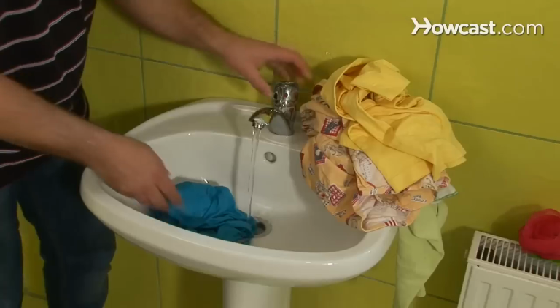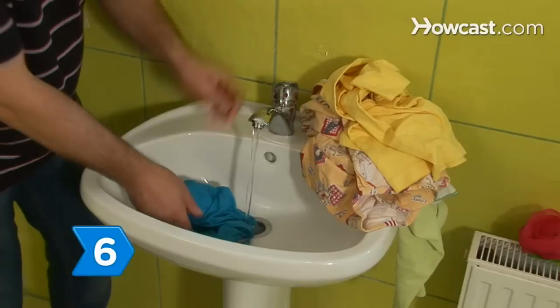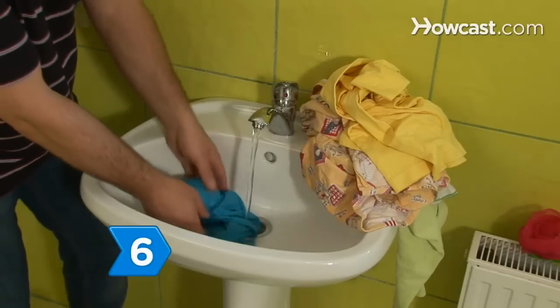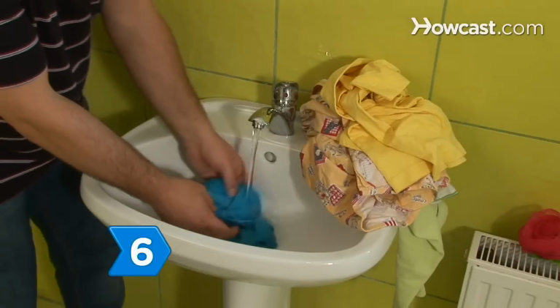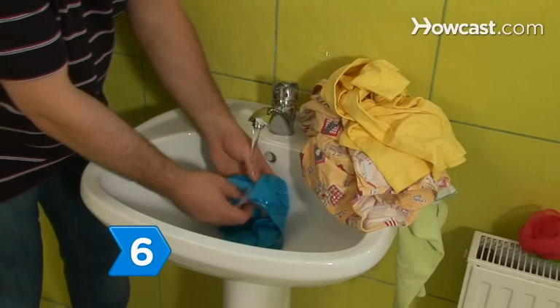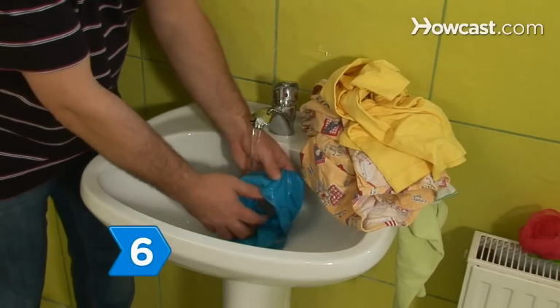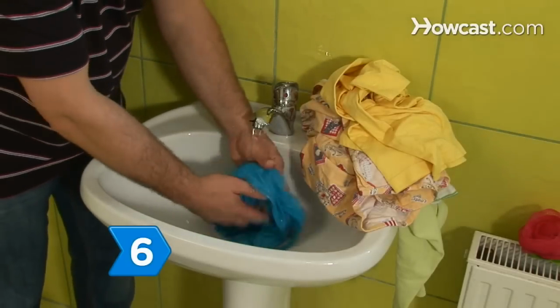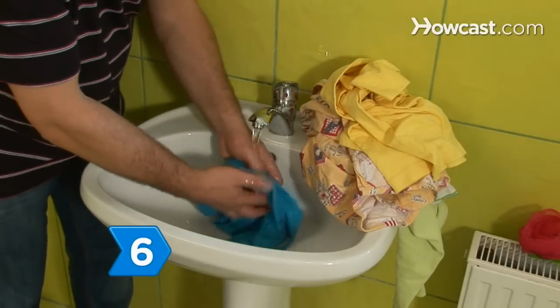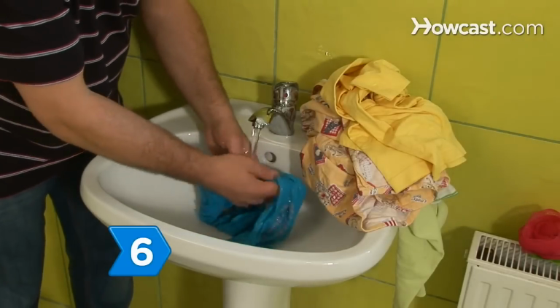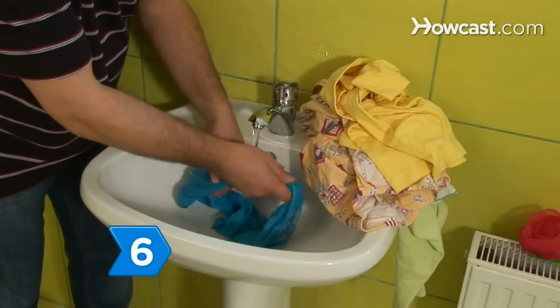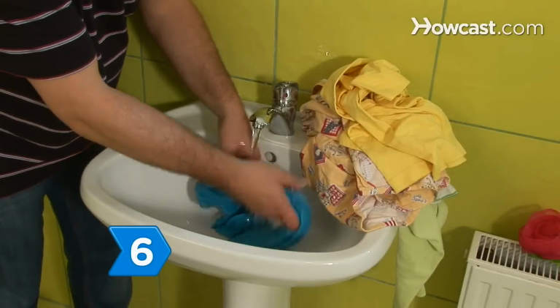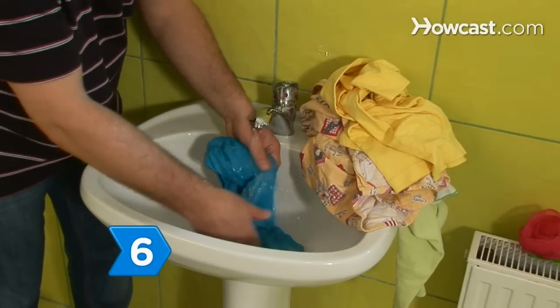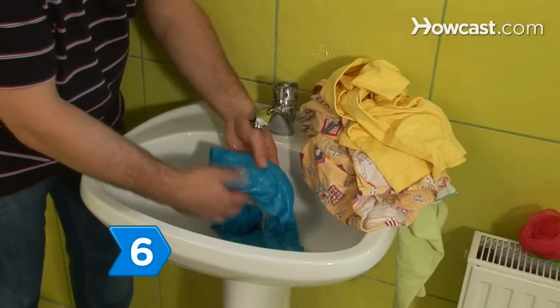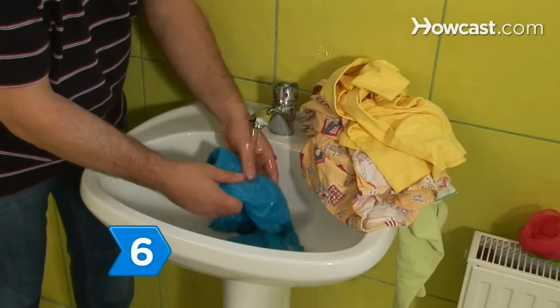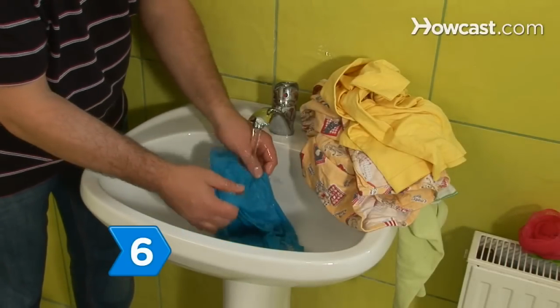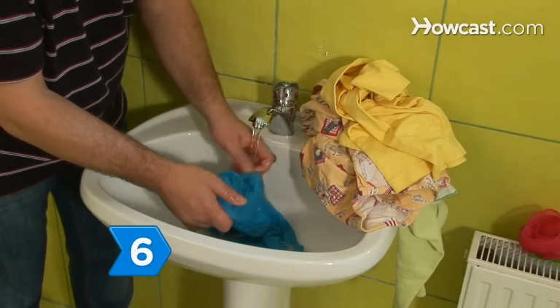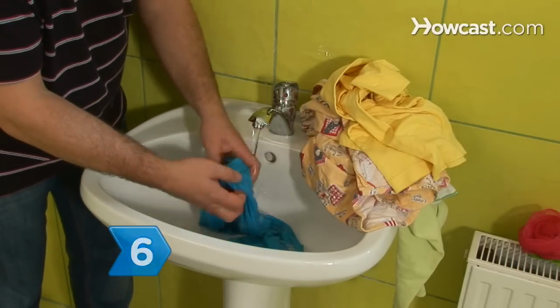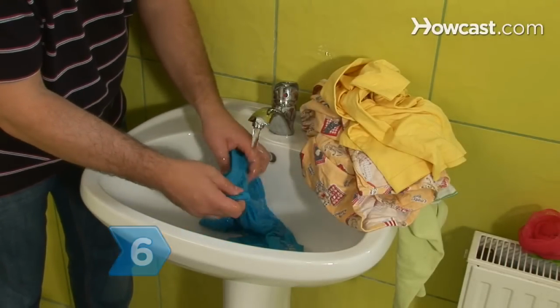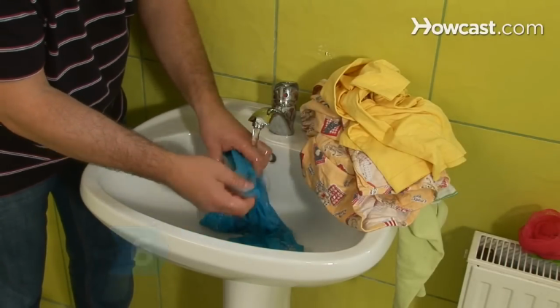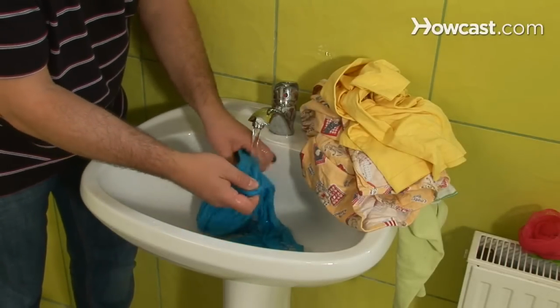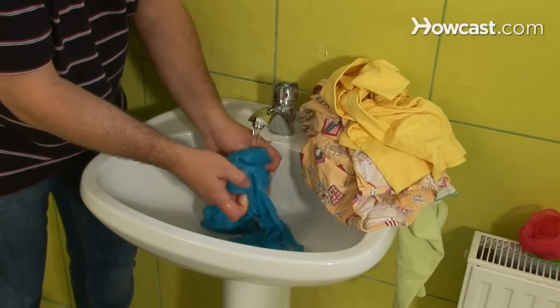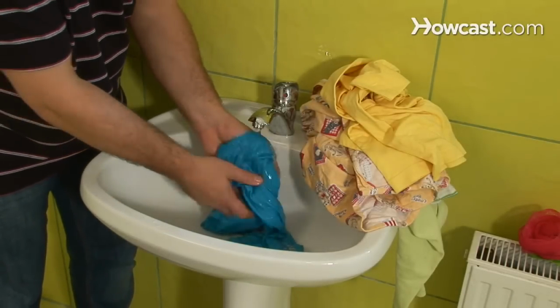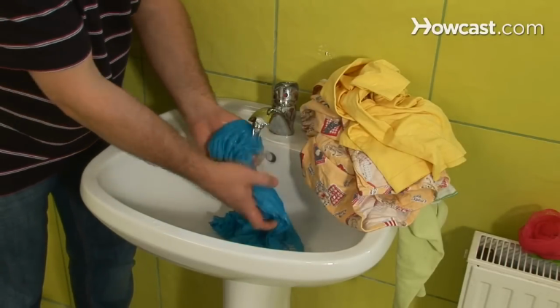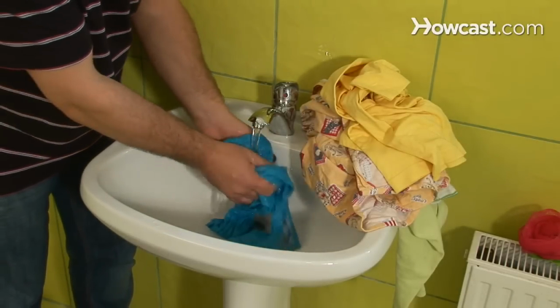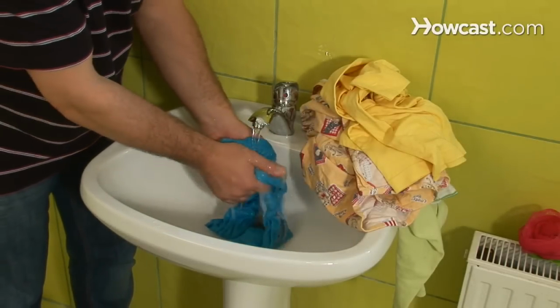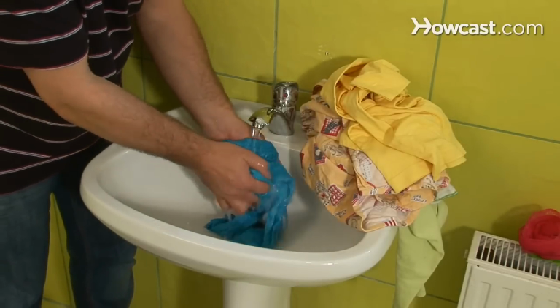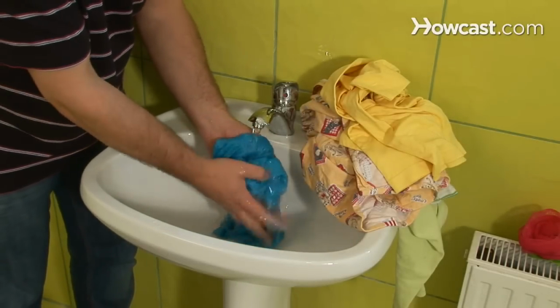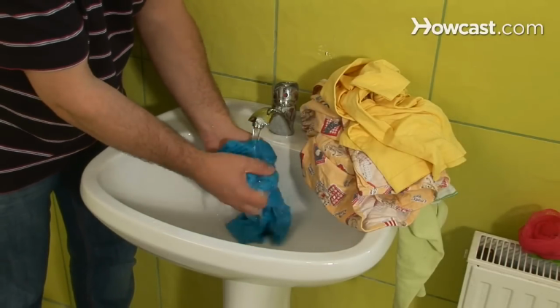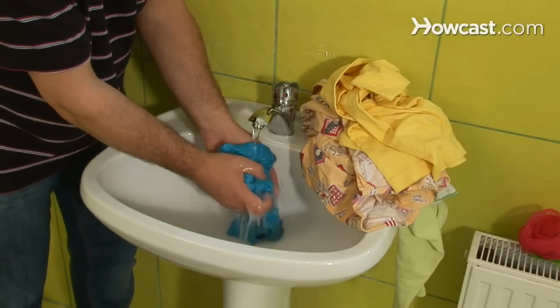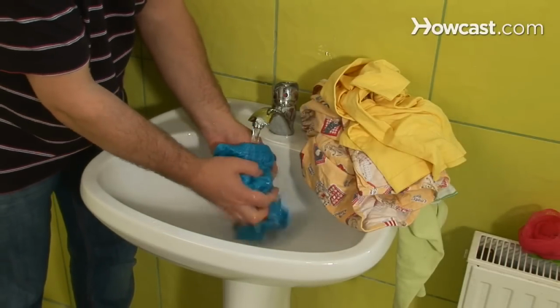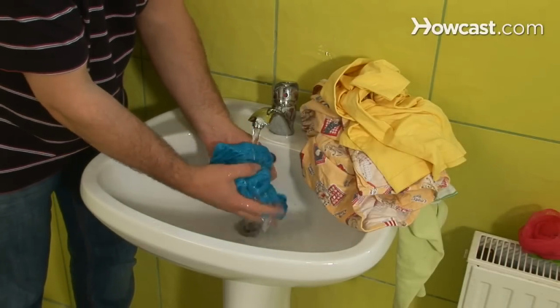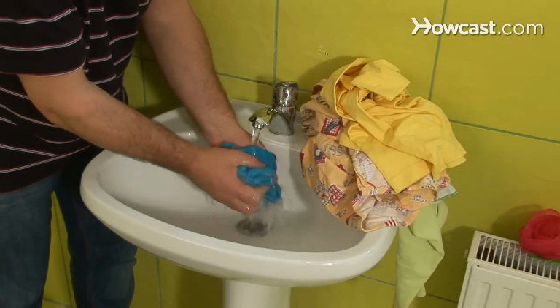Step 6. Rinse thoroughly. Don't leave any soap behind, which can weaken the garment's fibers.